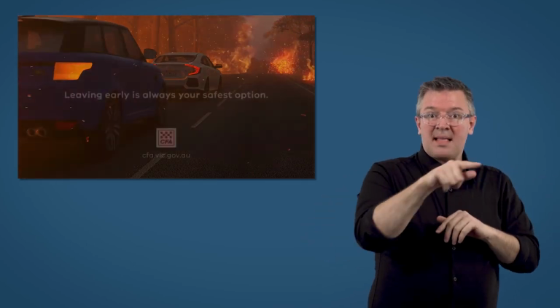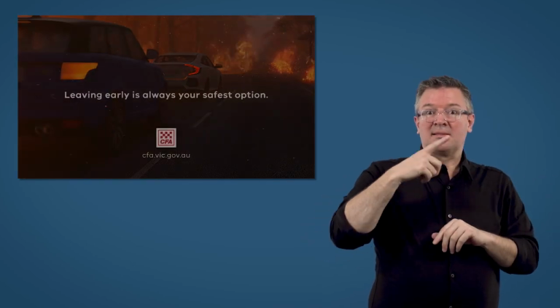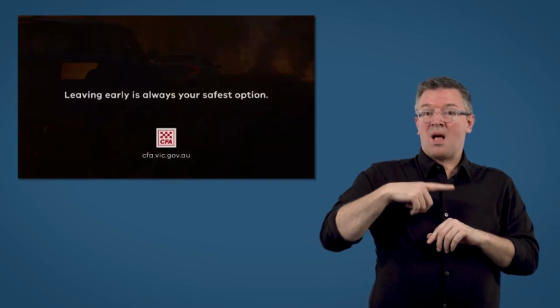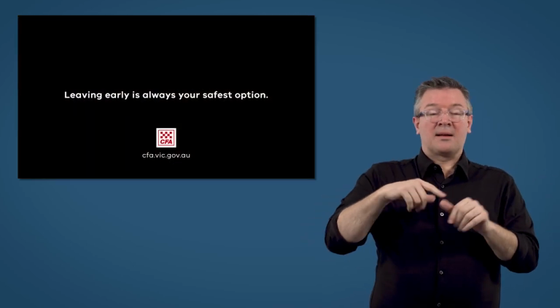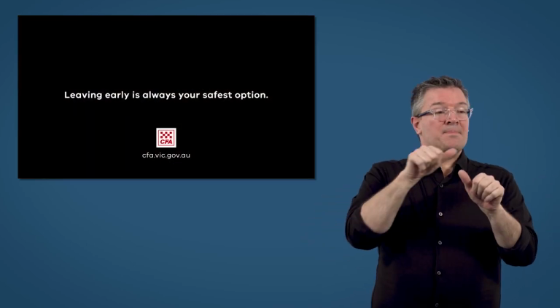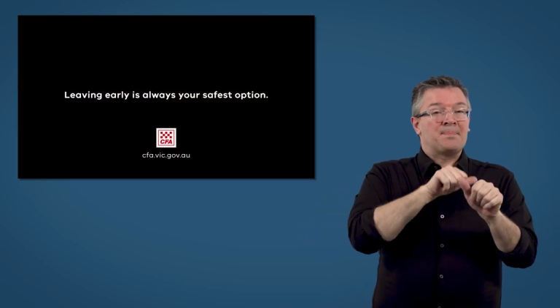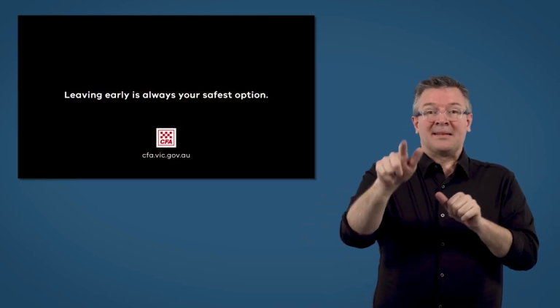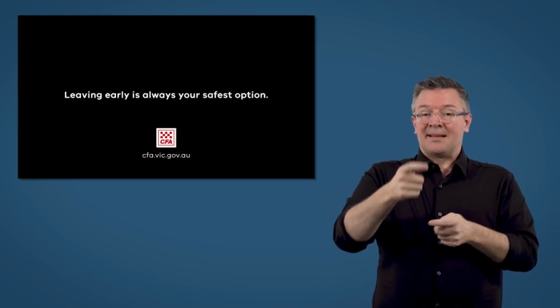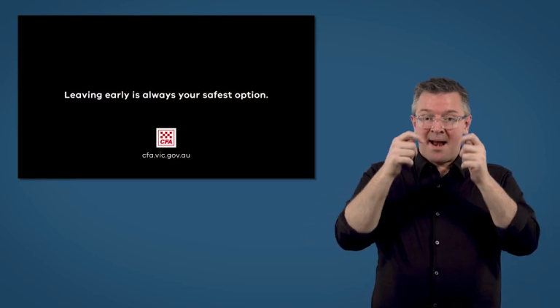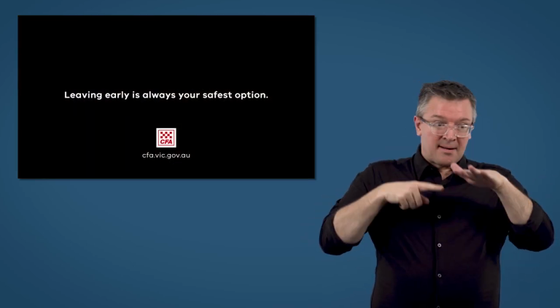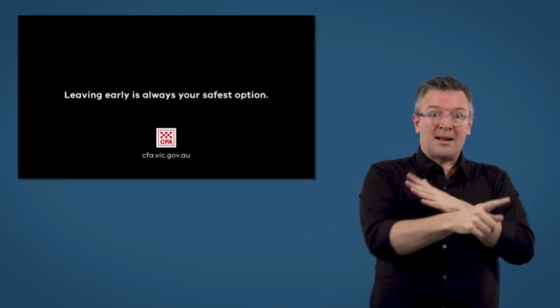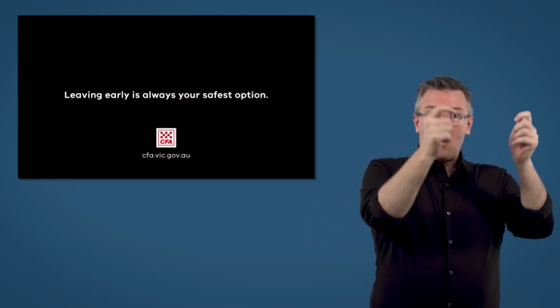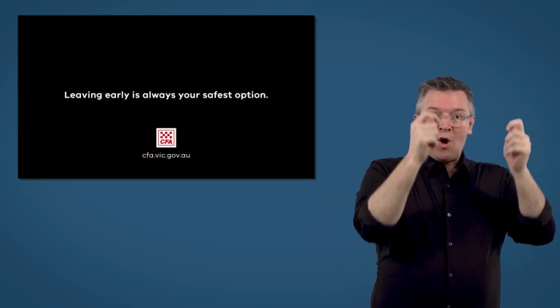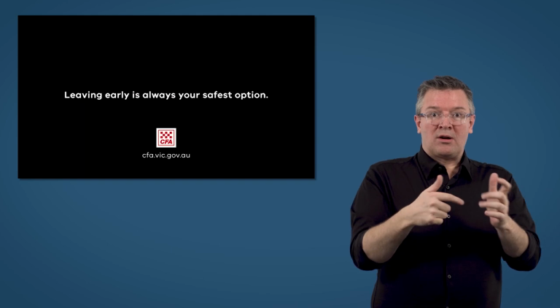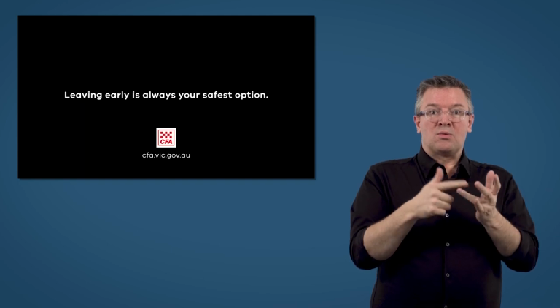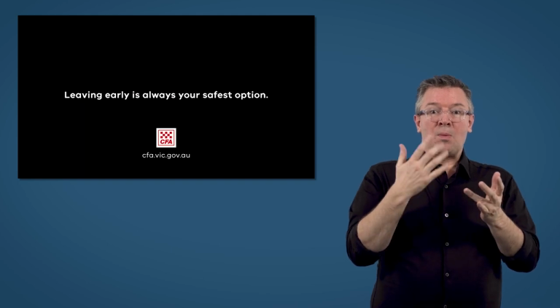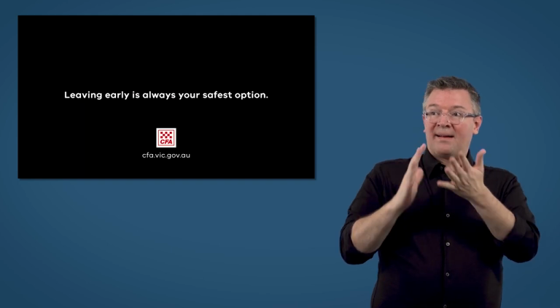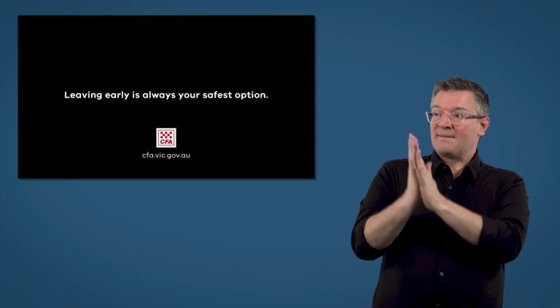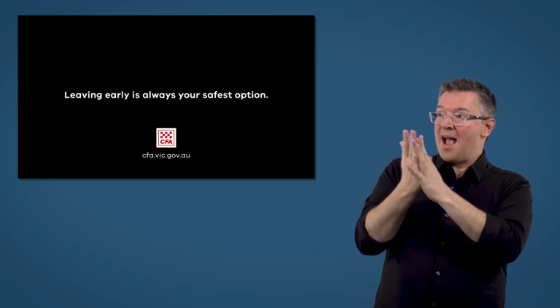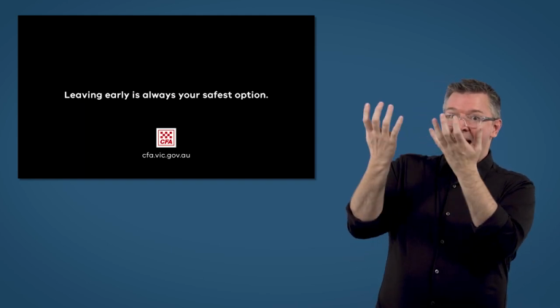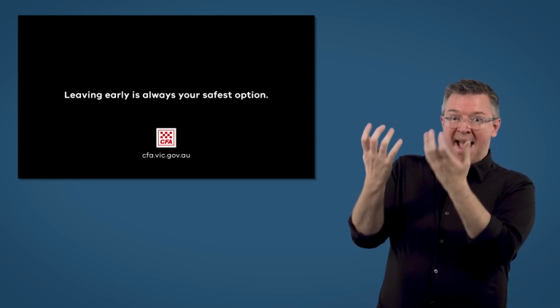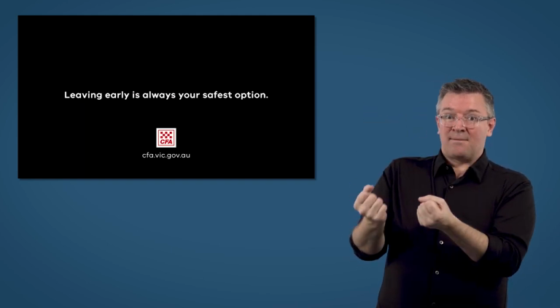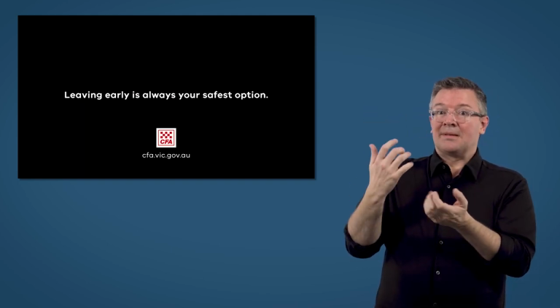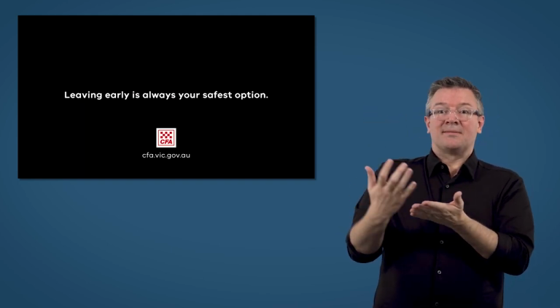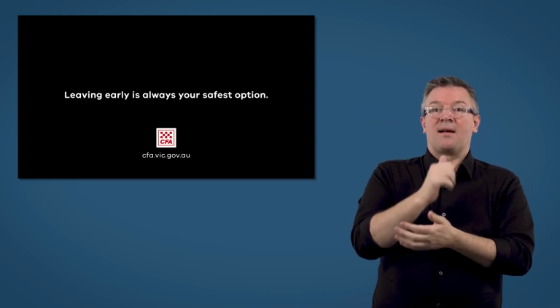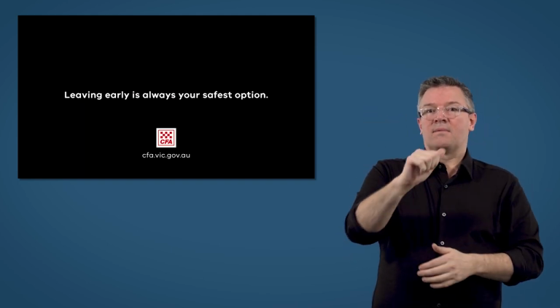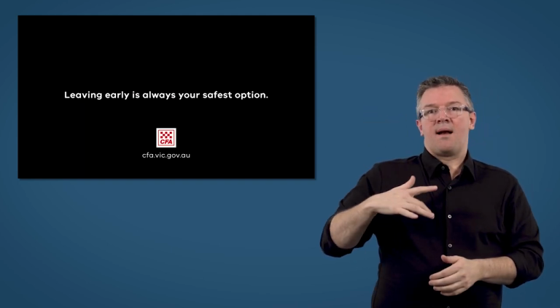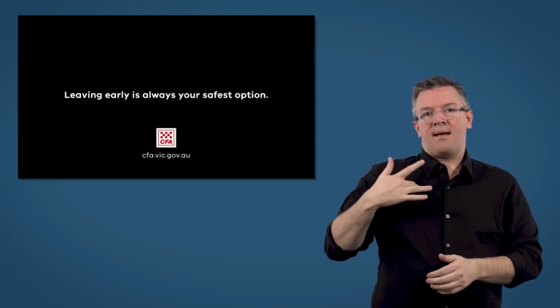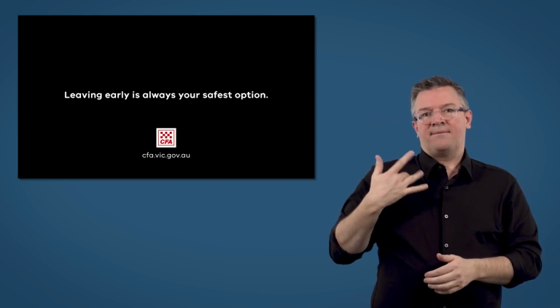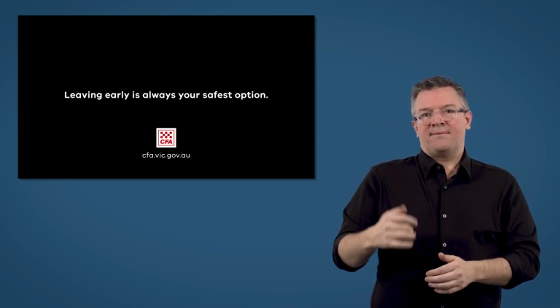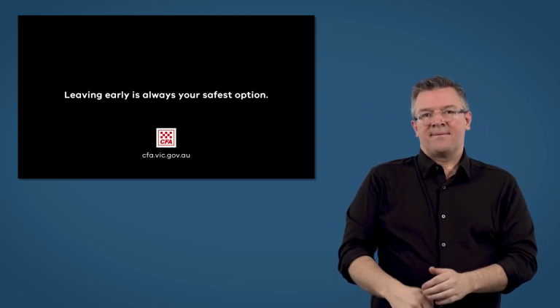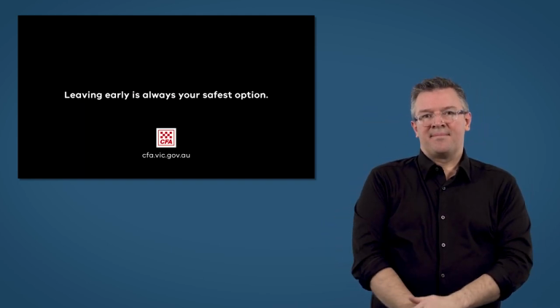That's why leaving early, before a fire starts, is always your safest option.